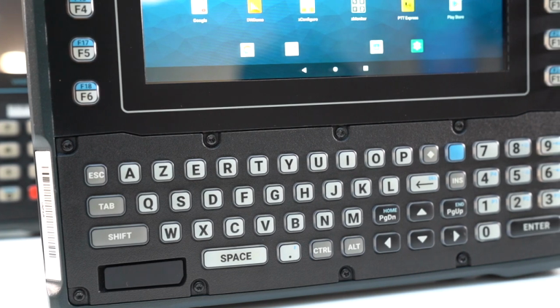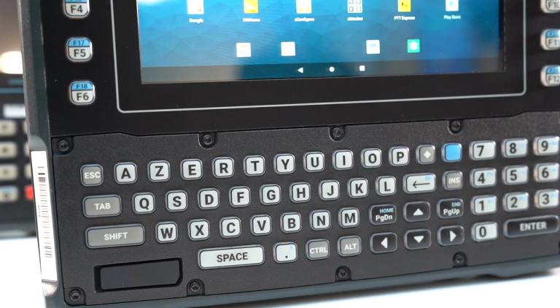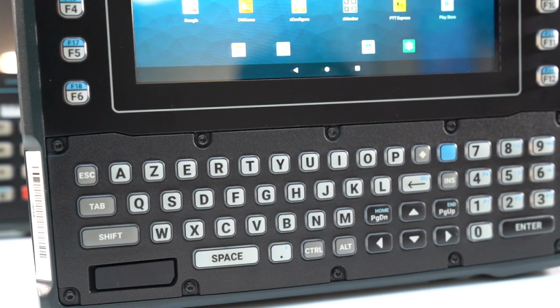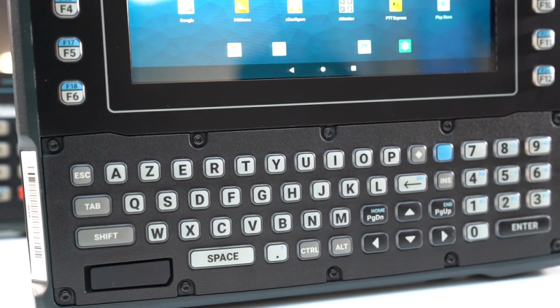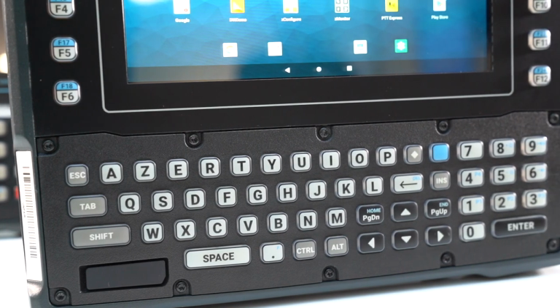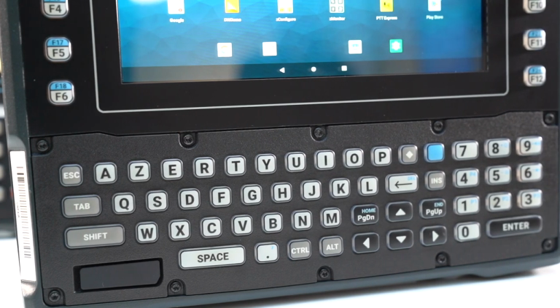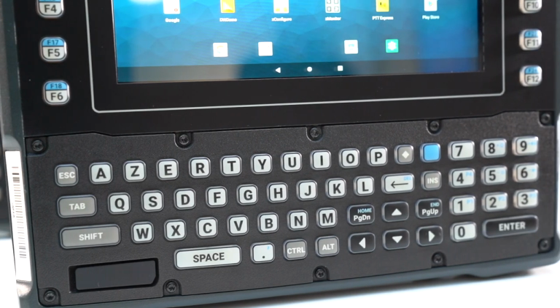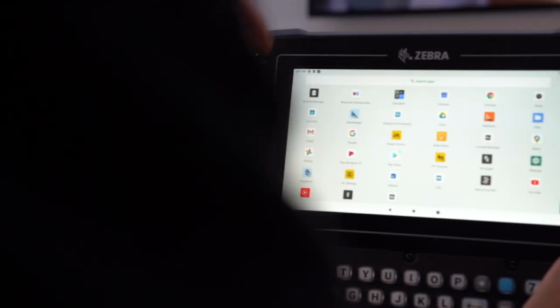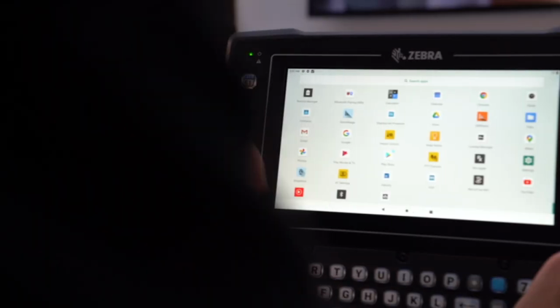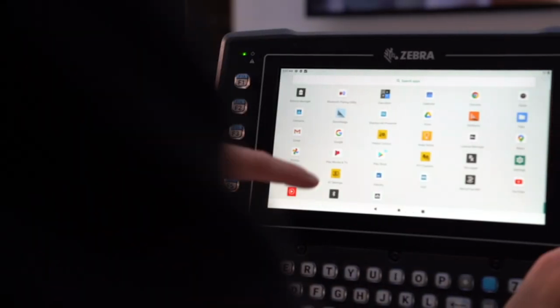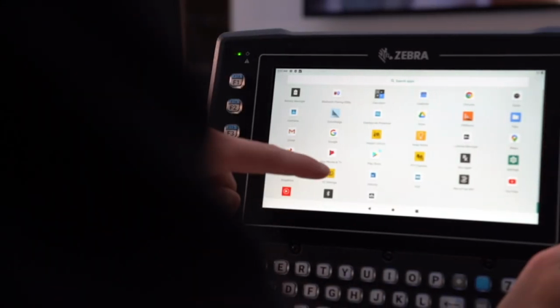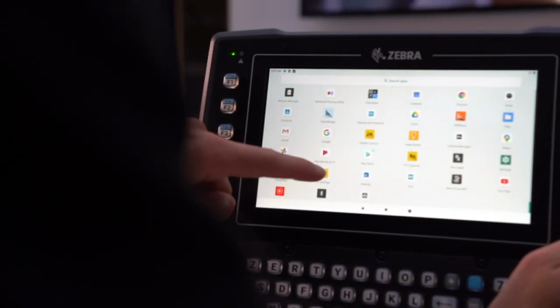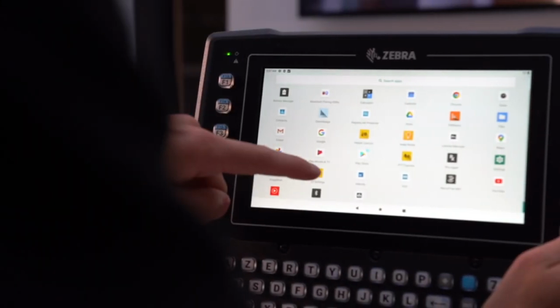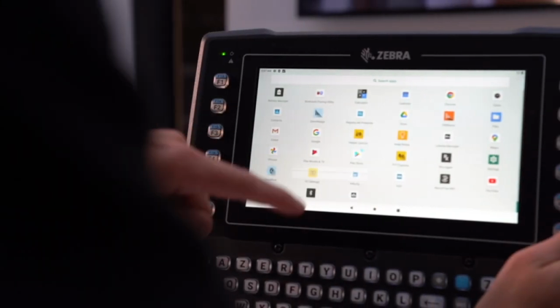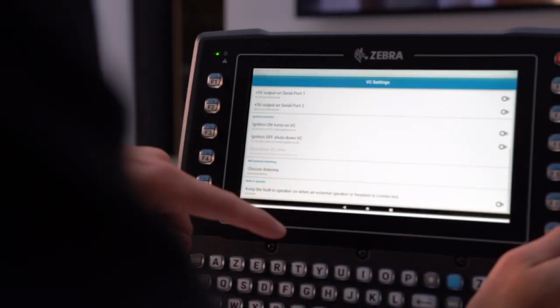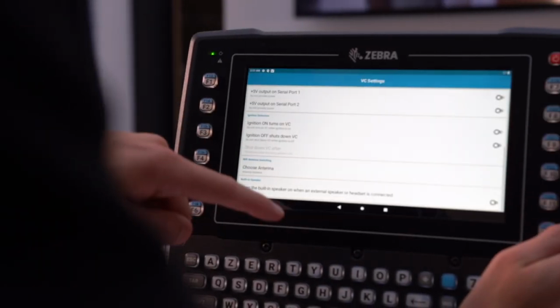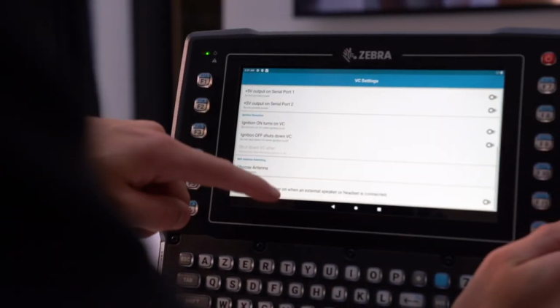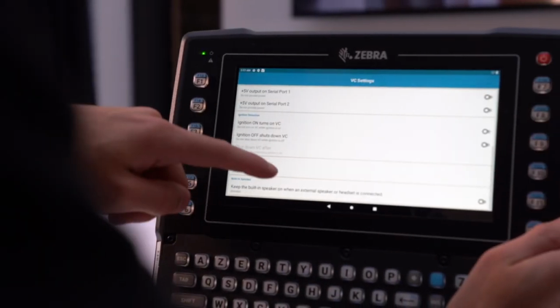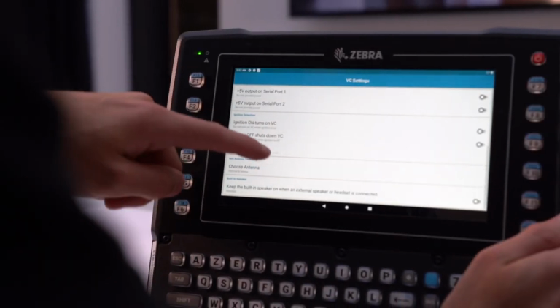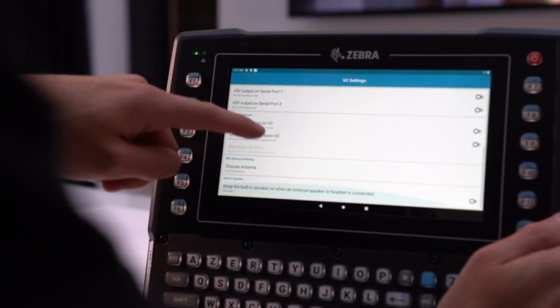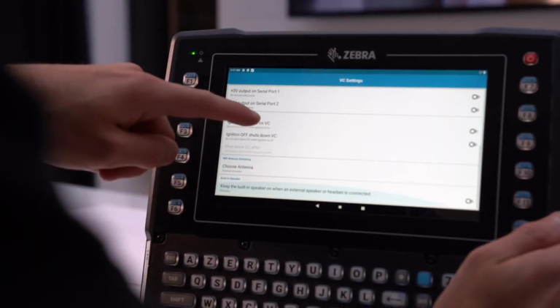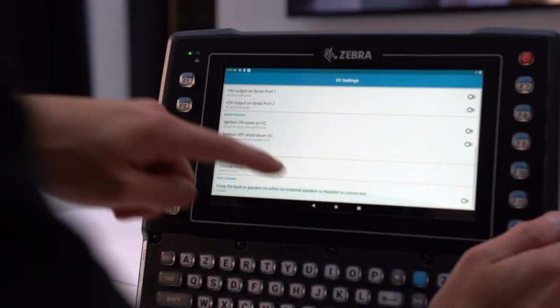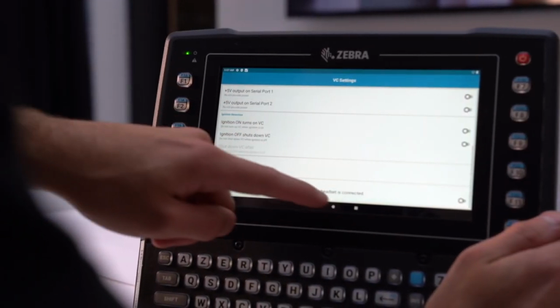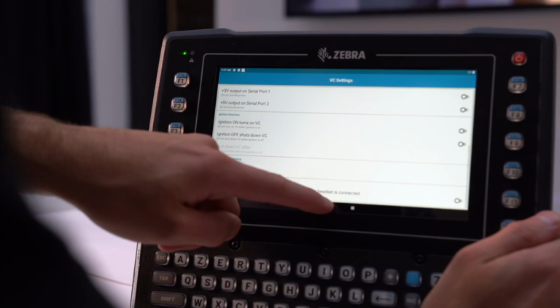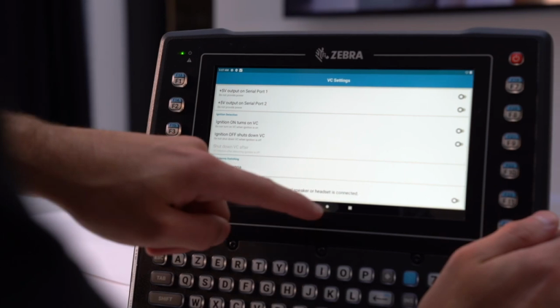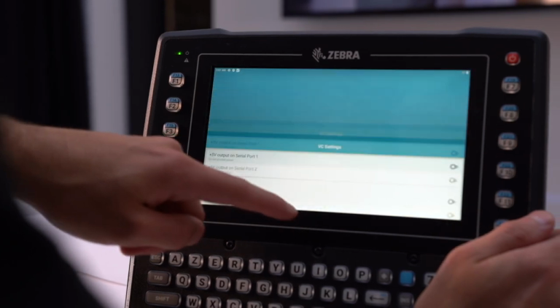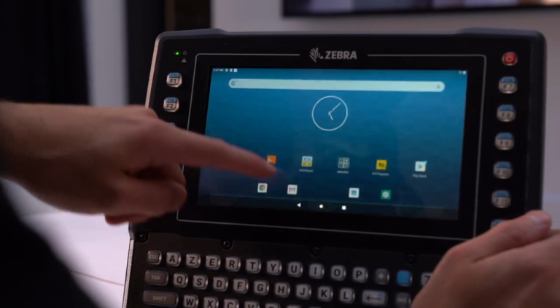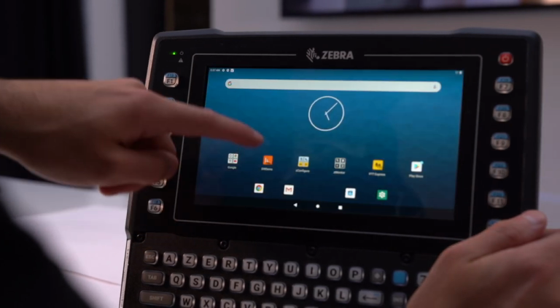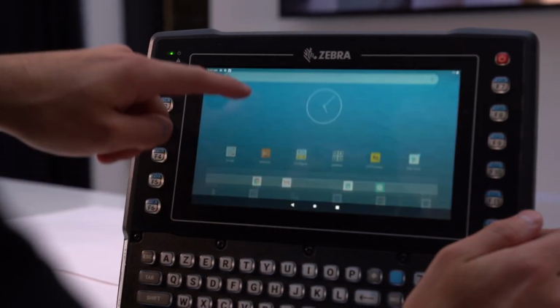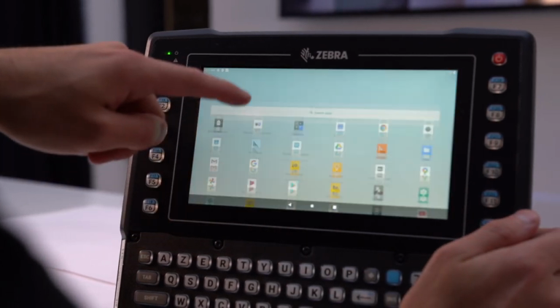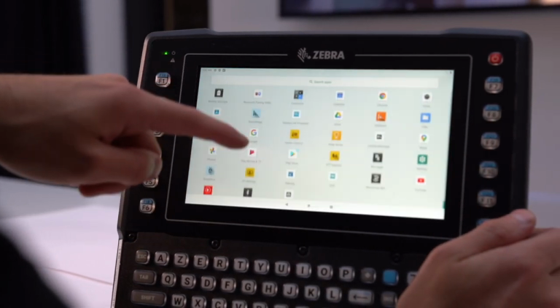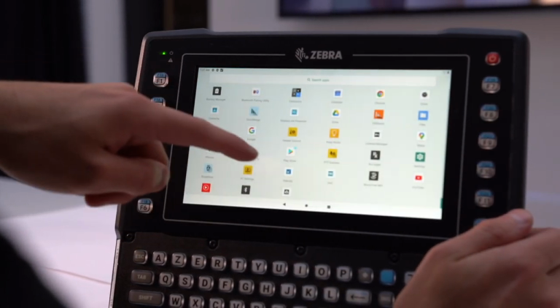You're also going to be getting access to Zebra's Mobility DNA package with a wide range of MDN tools.